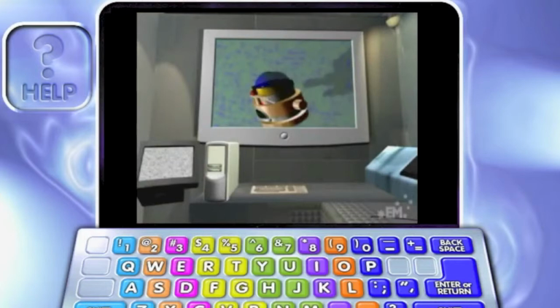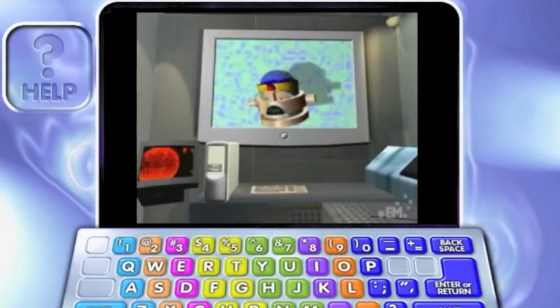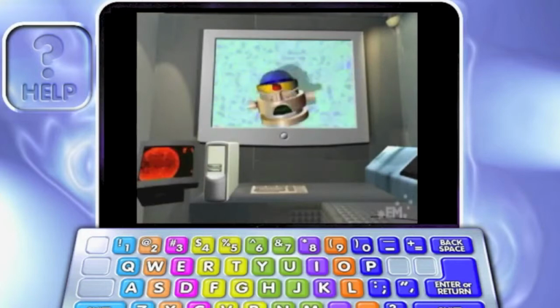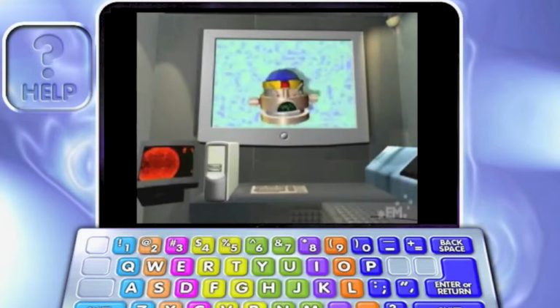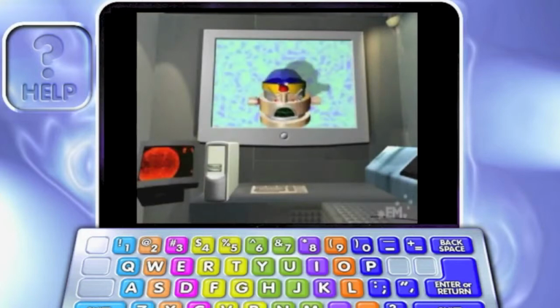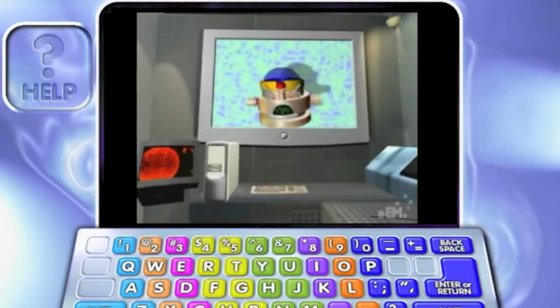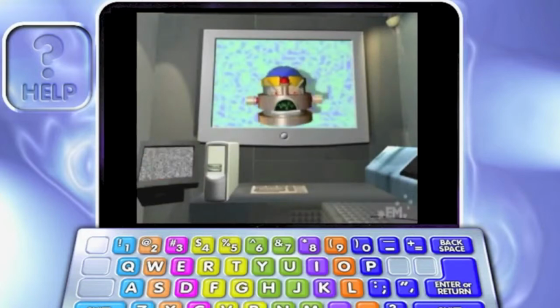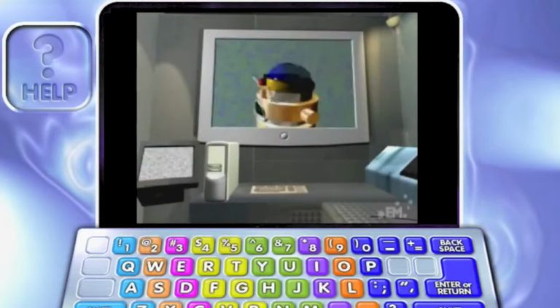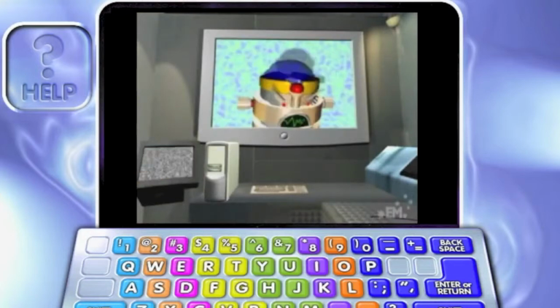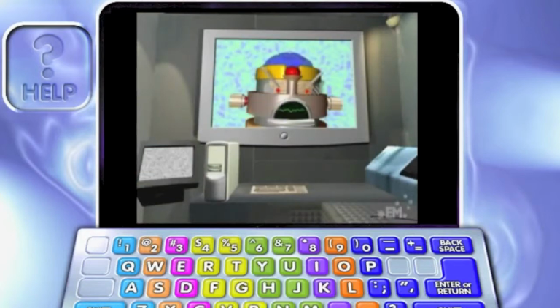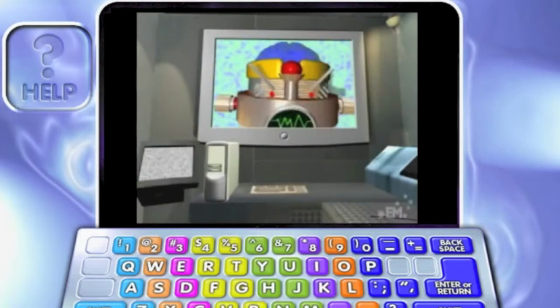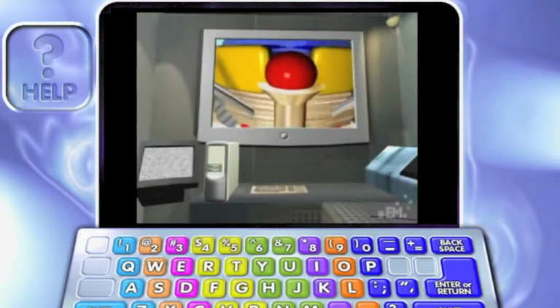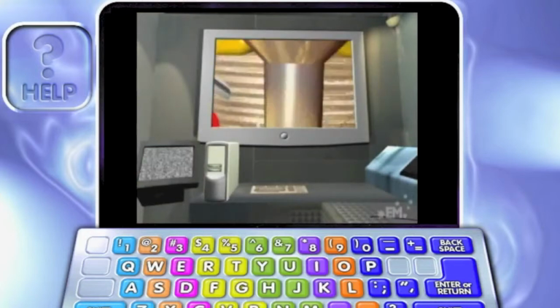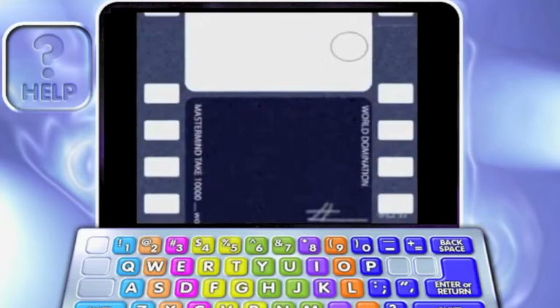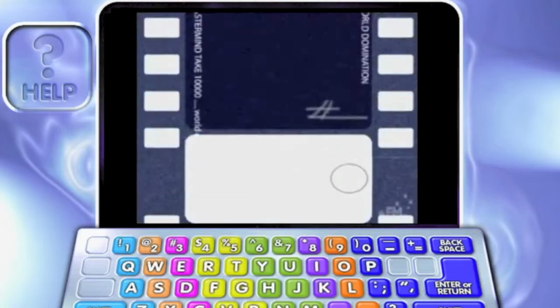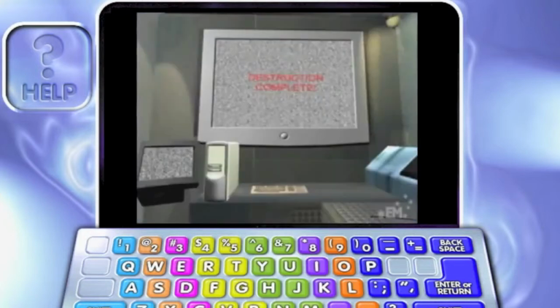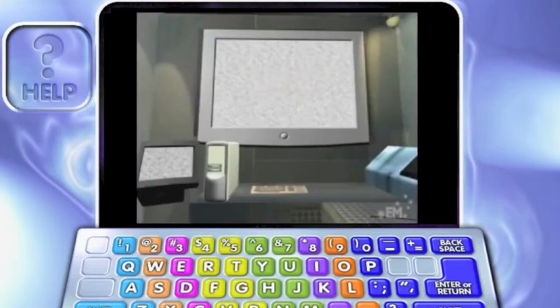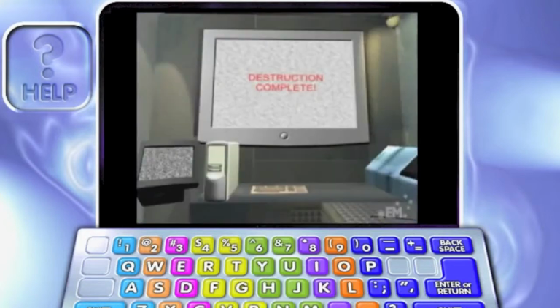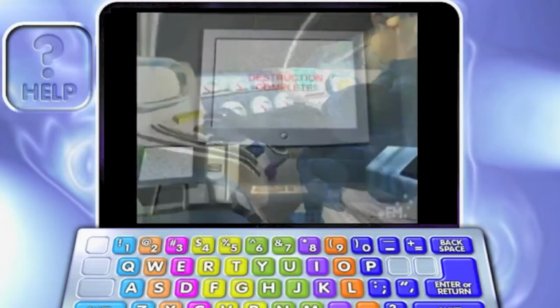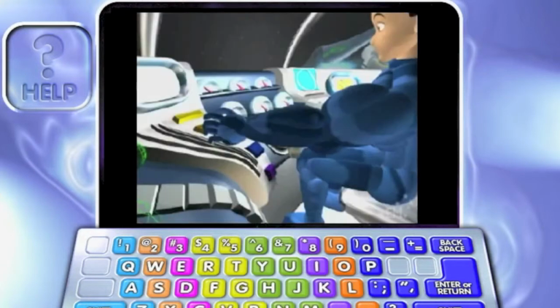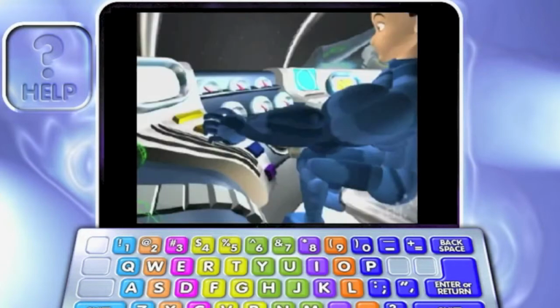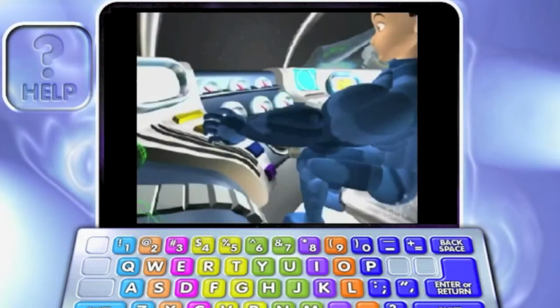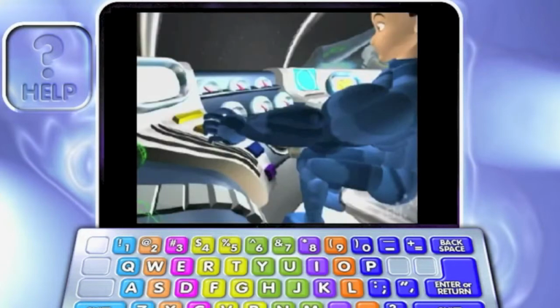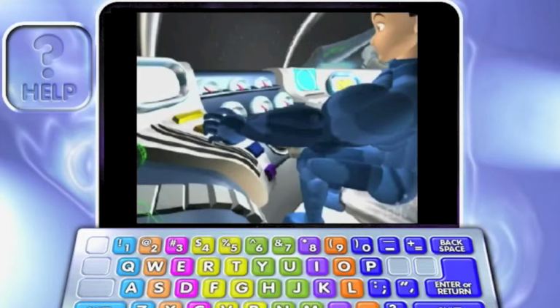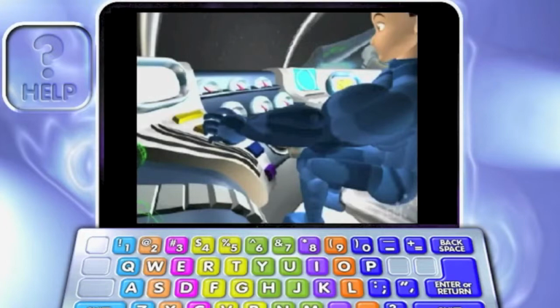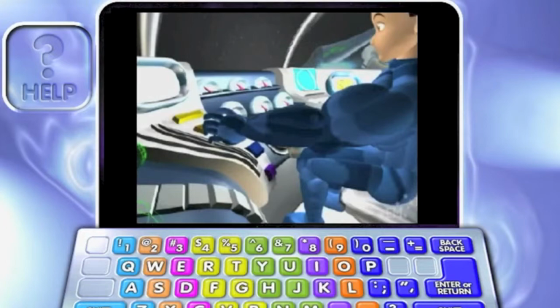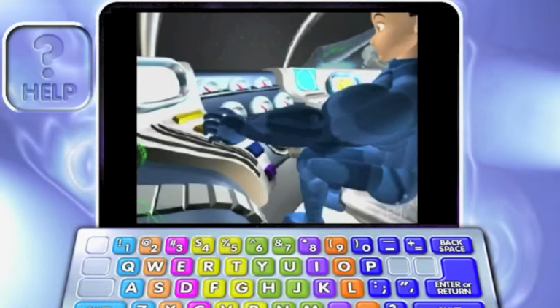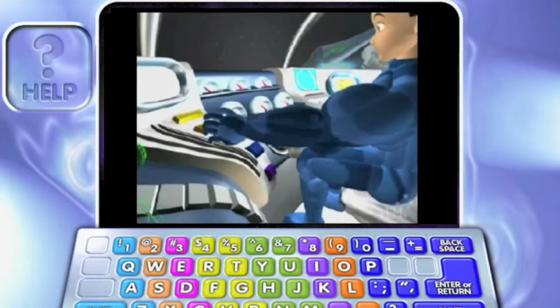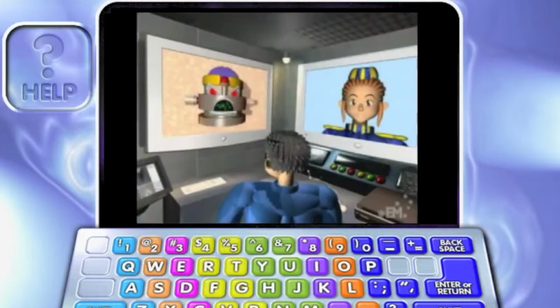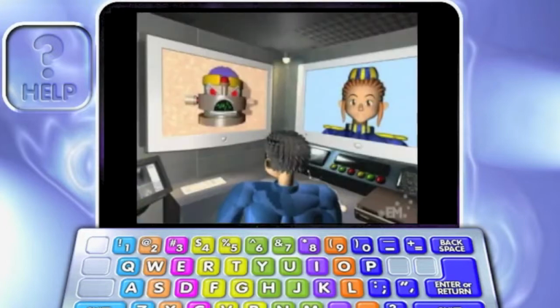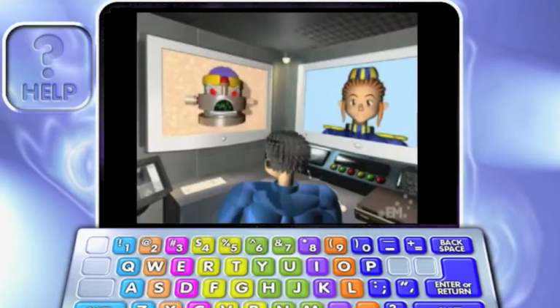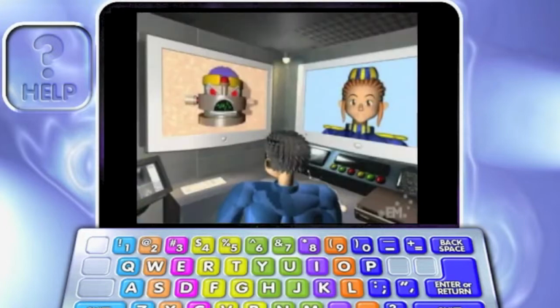Stop filming me. Turn the camera off. At beginner level, you must battle Mastermind to free the space station.